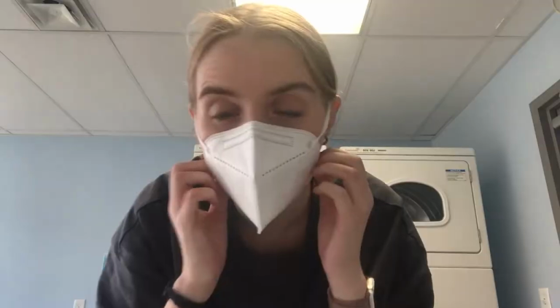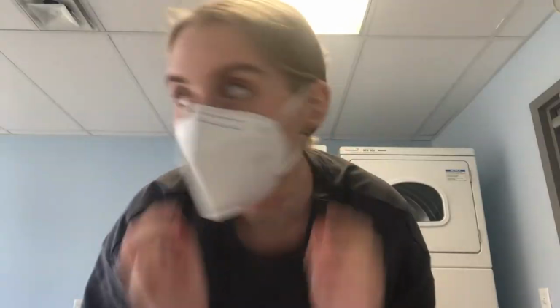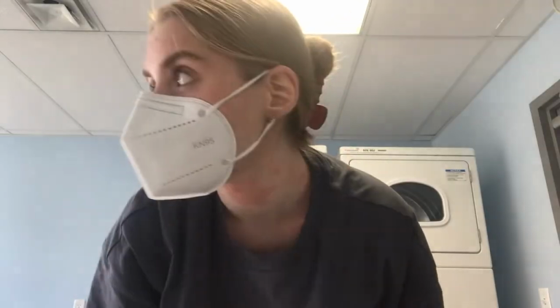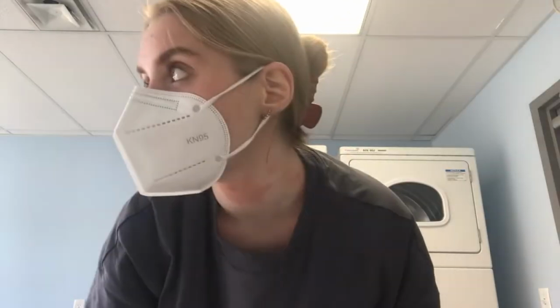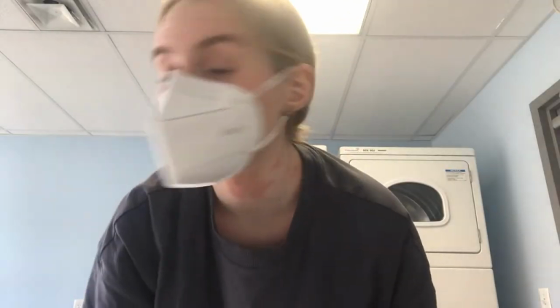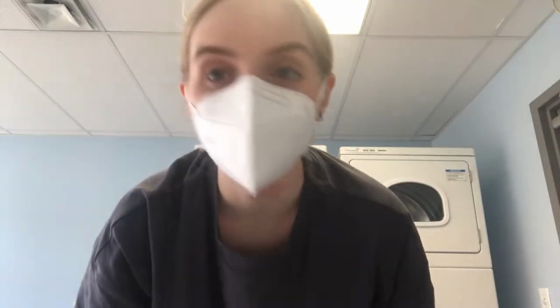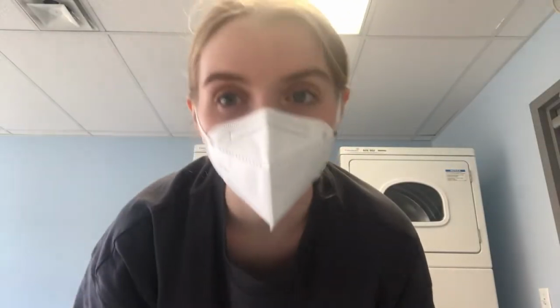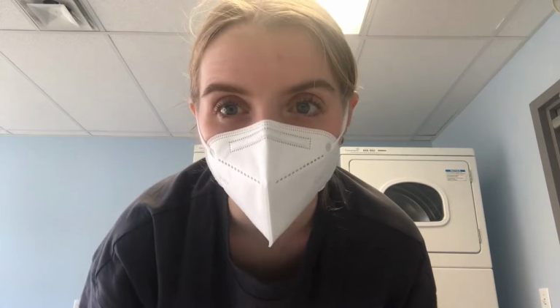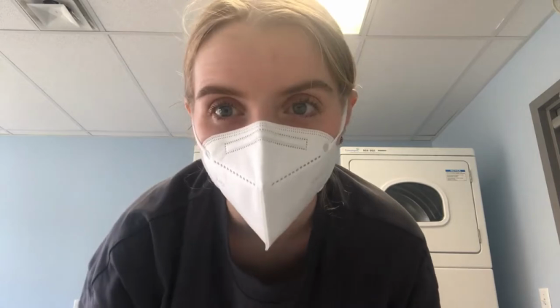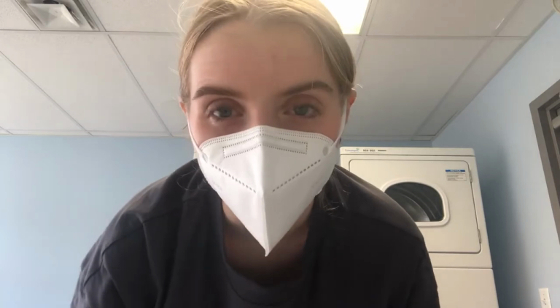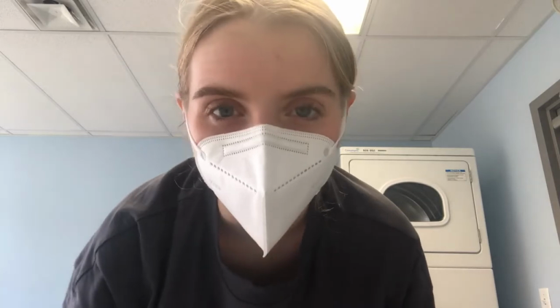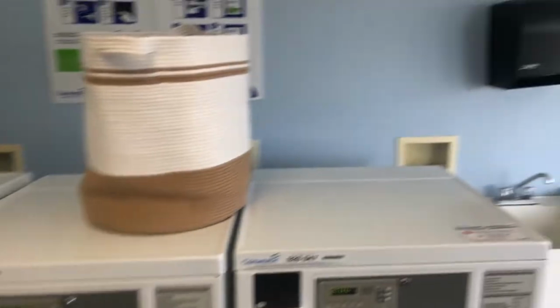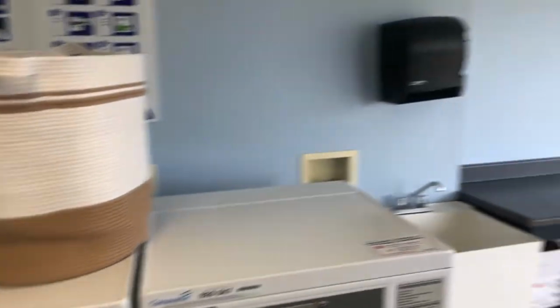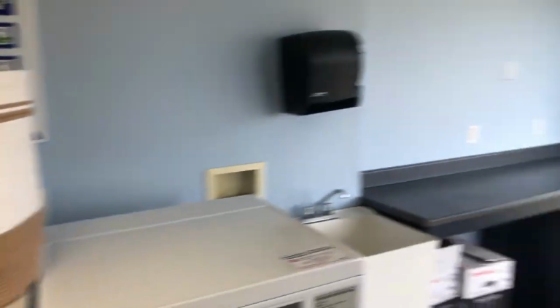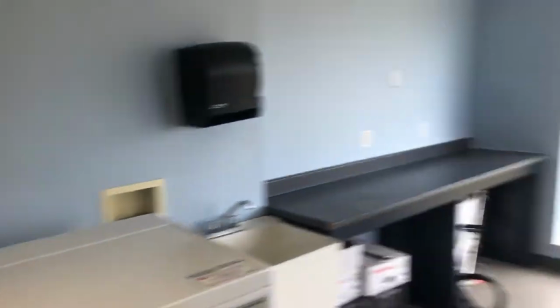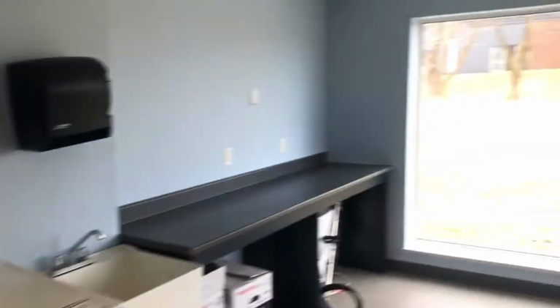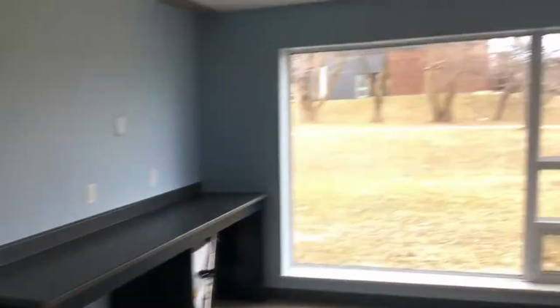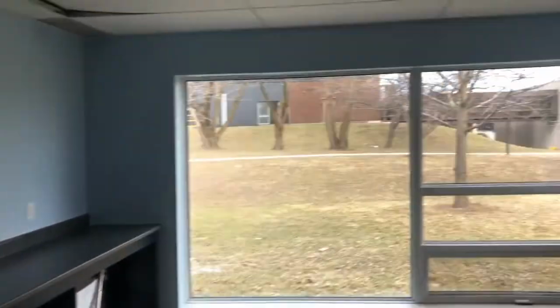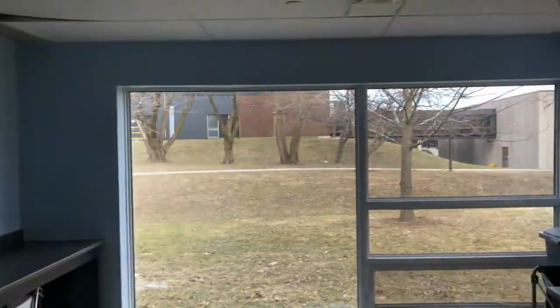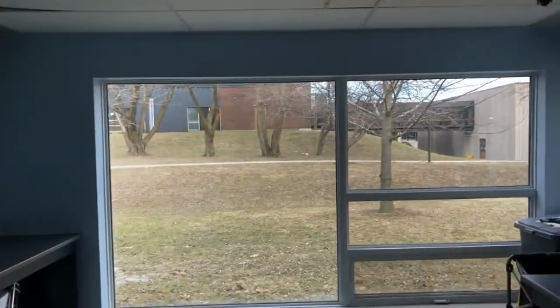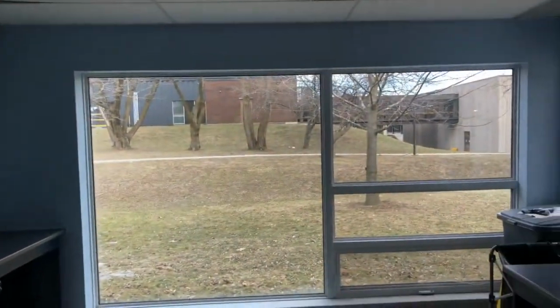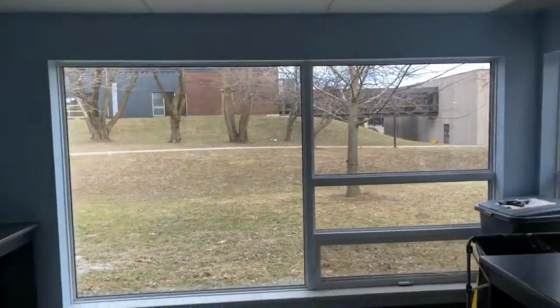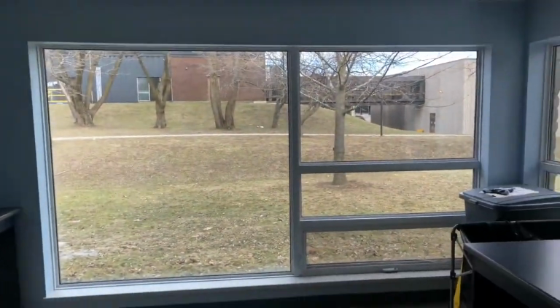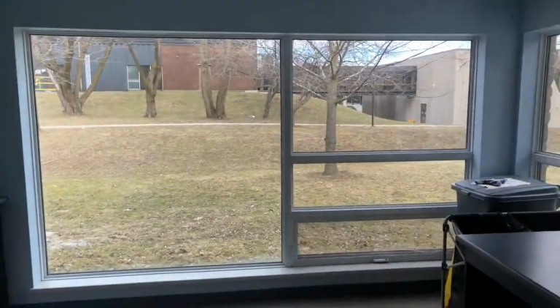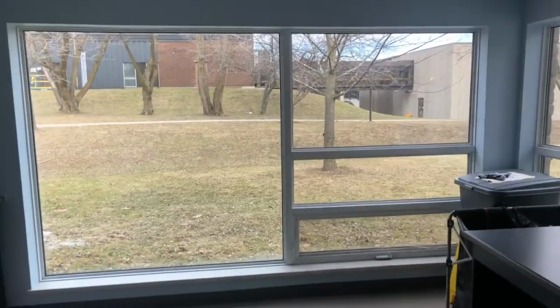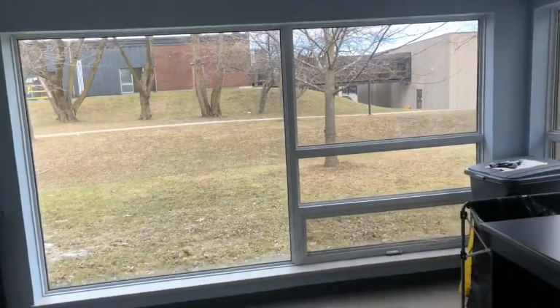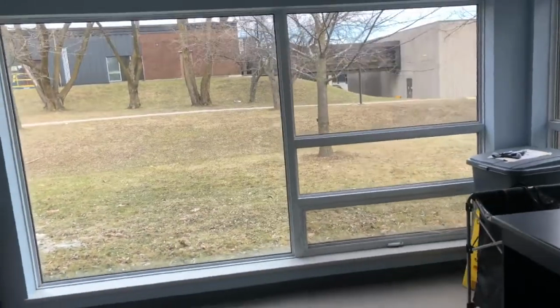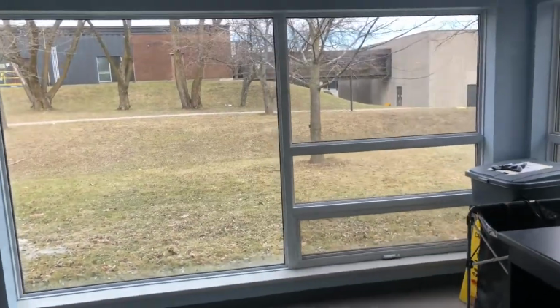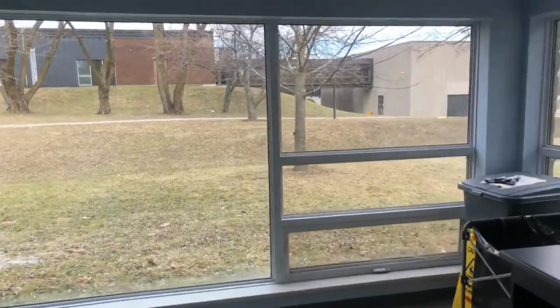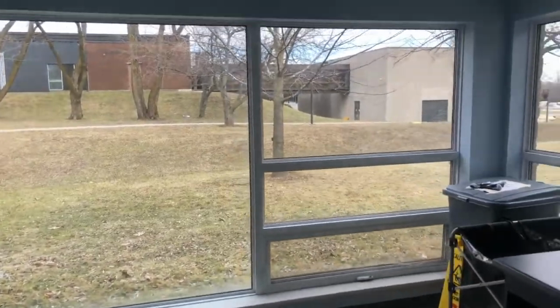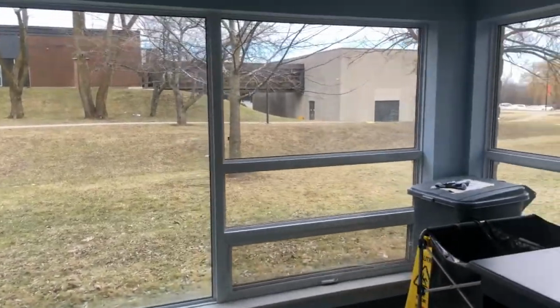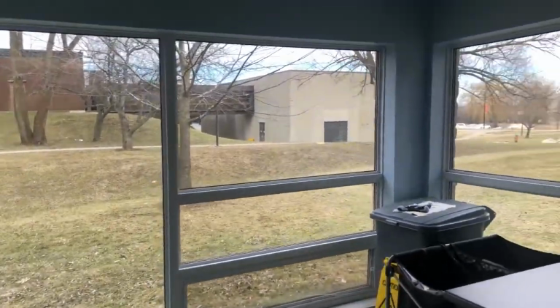Welcome to our laundry room. It's a gorgeous view outside, you get to see the campus.